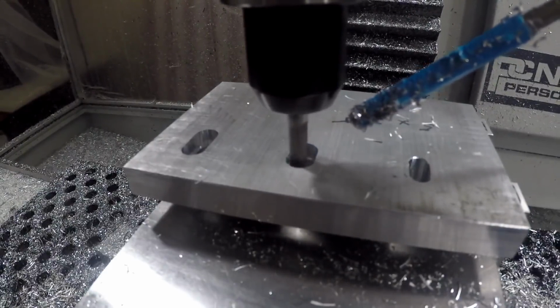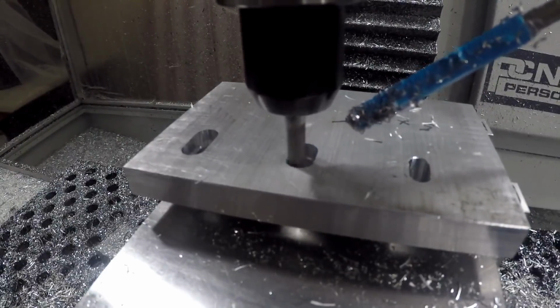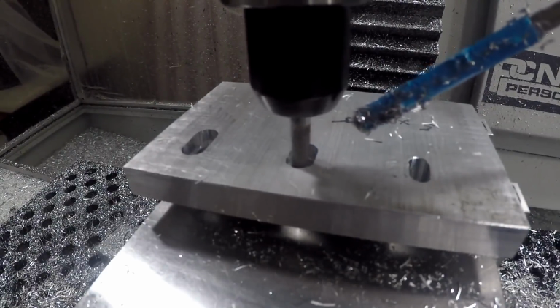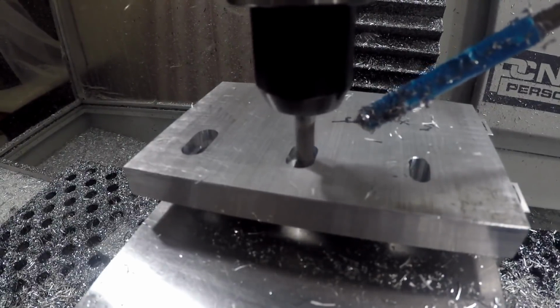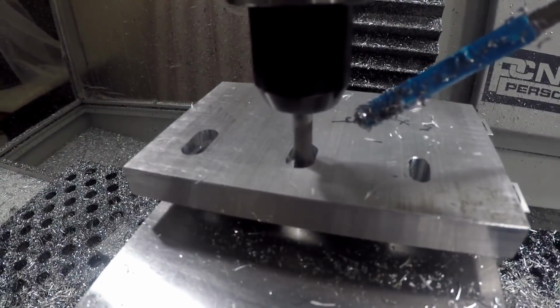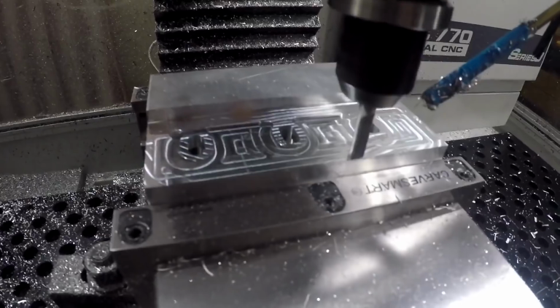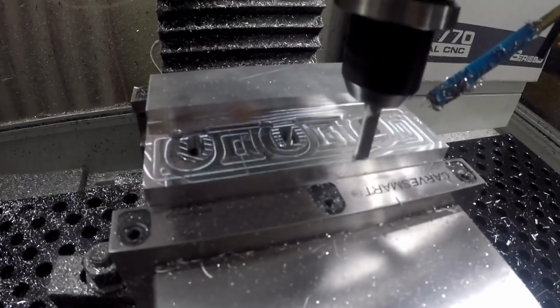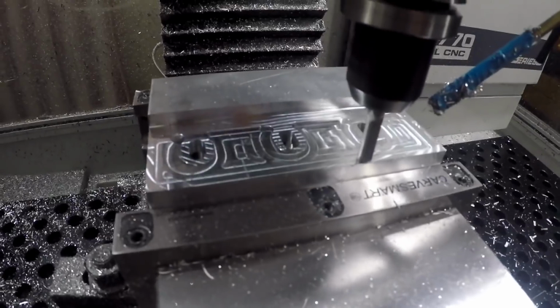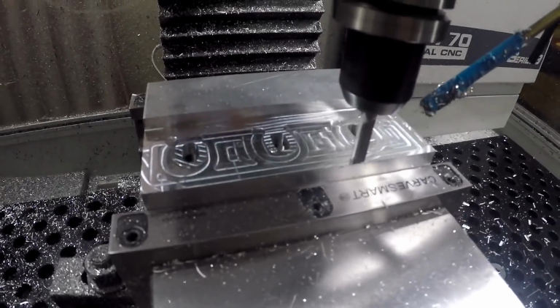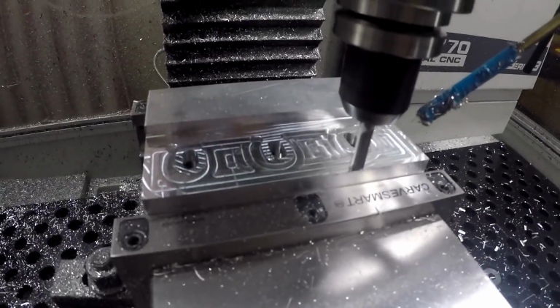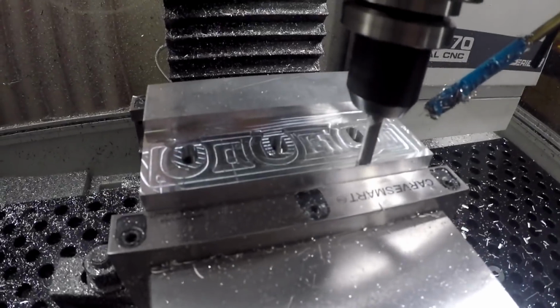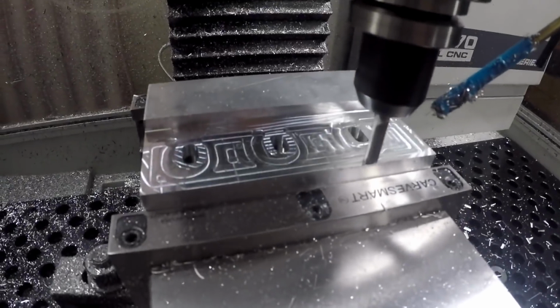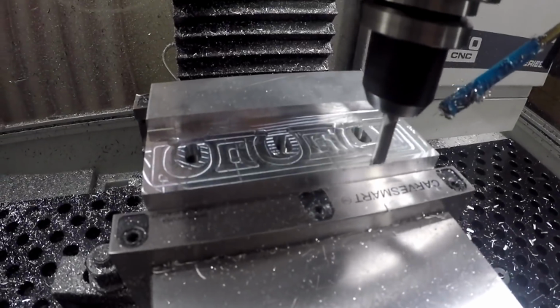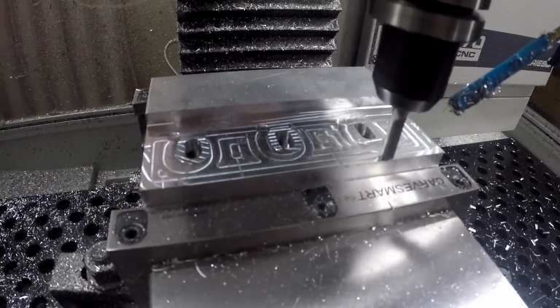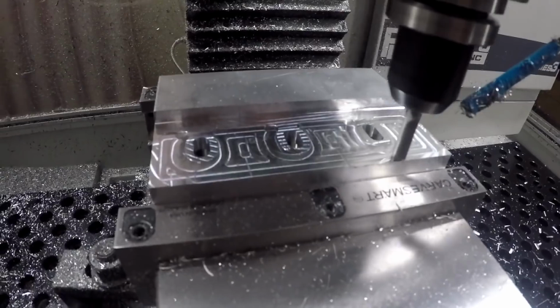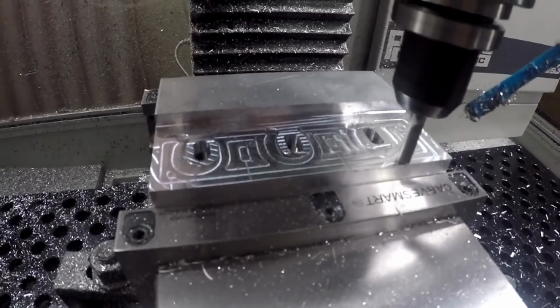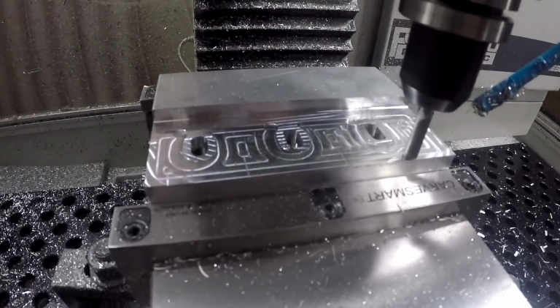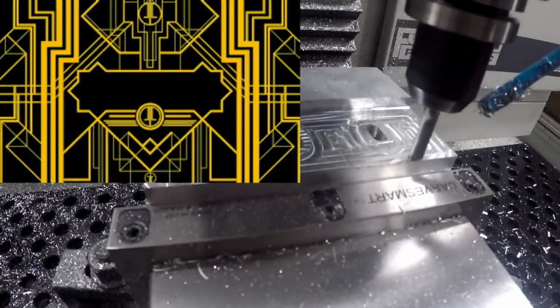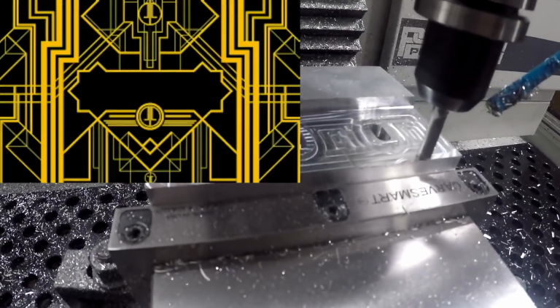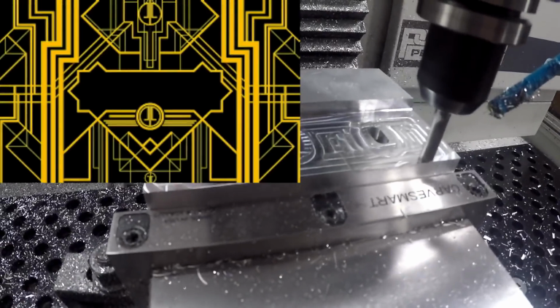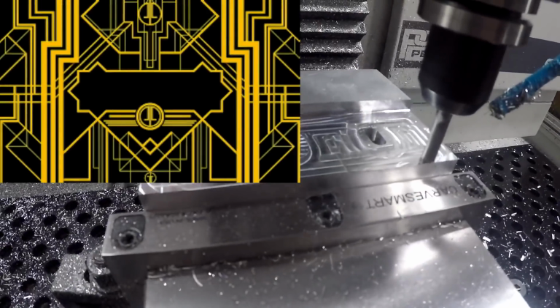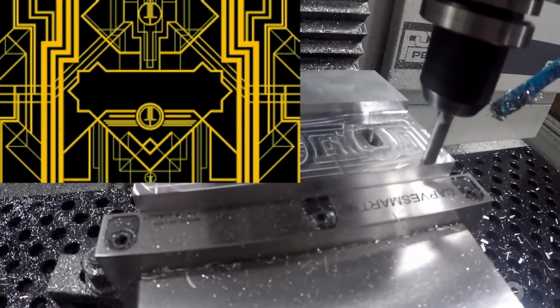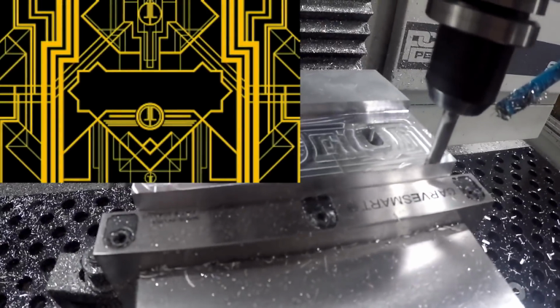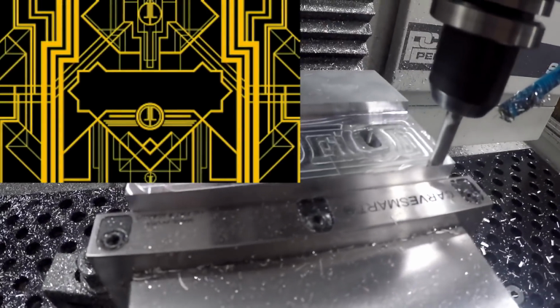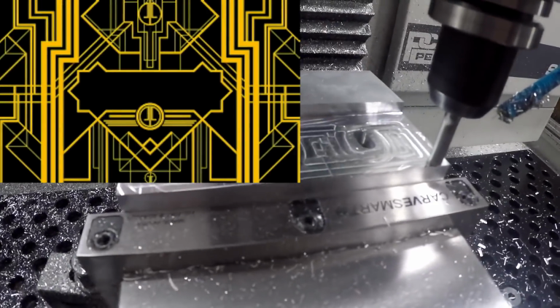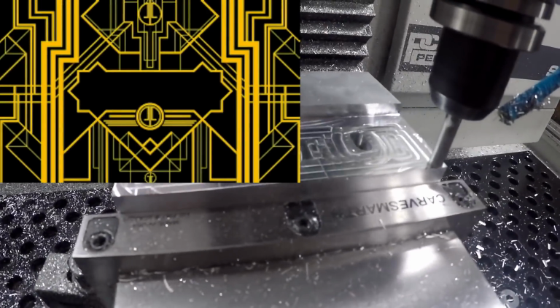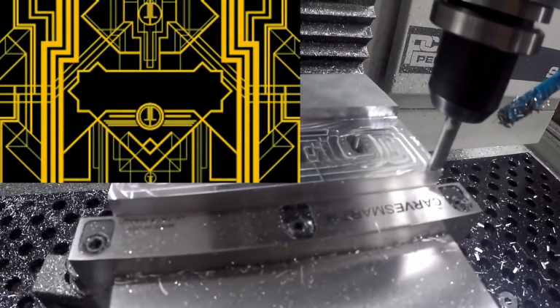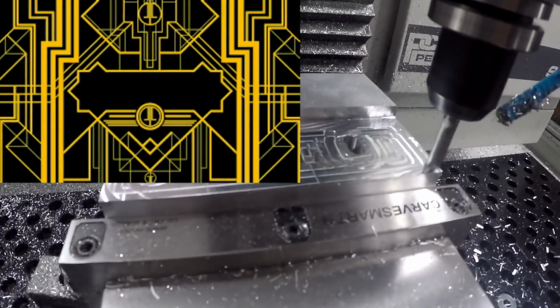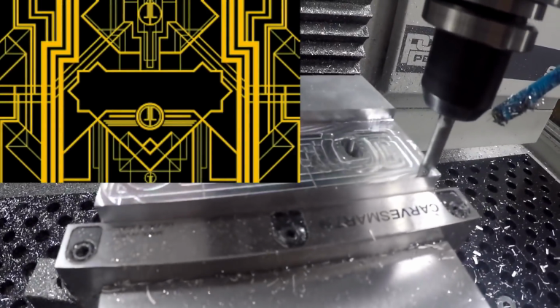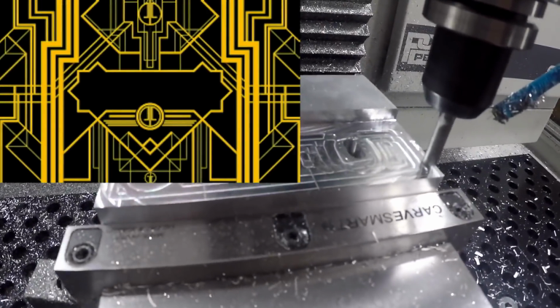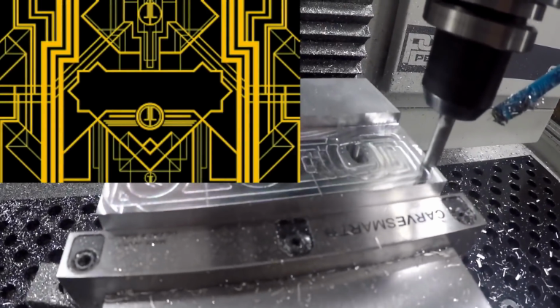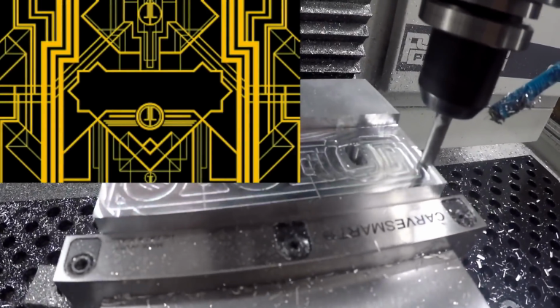I love these cool toolpaths. It looks like some great geometric artwork or something.